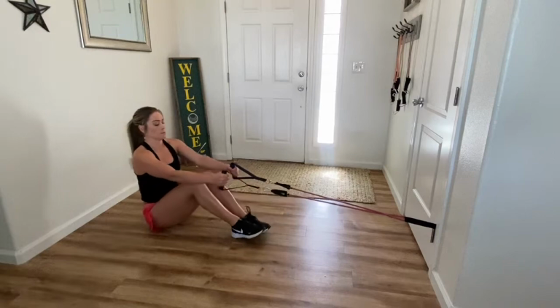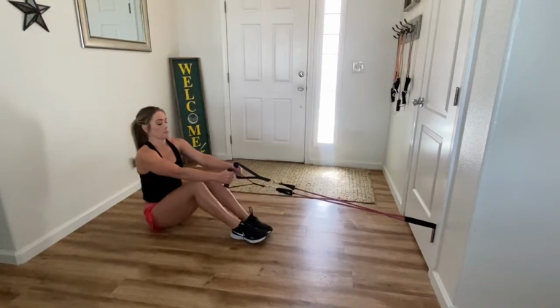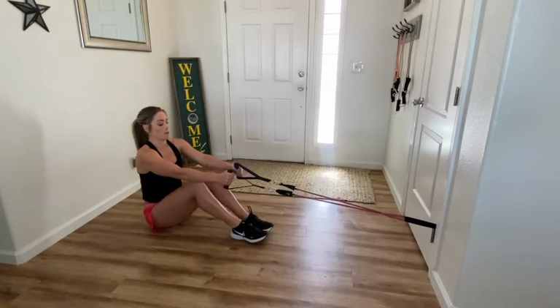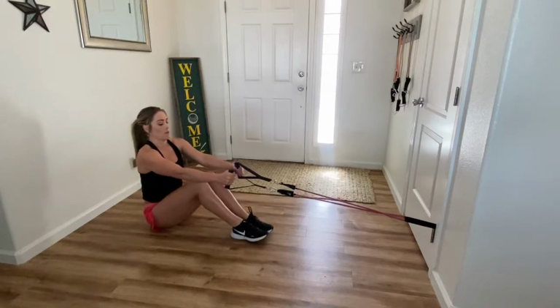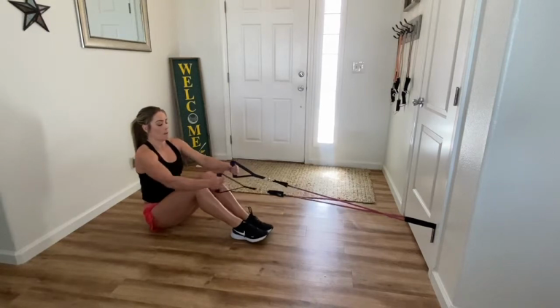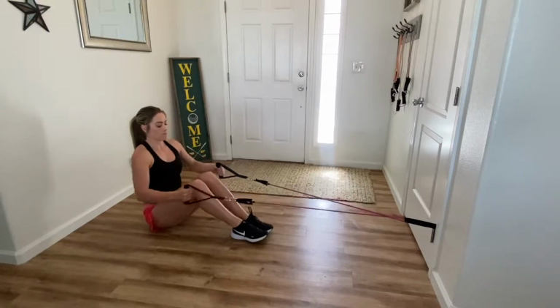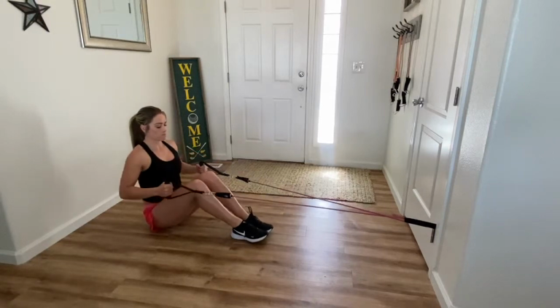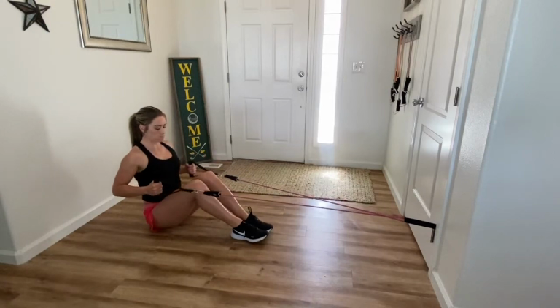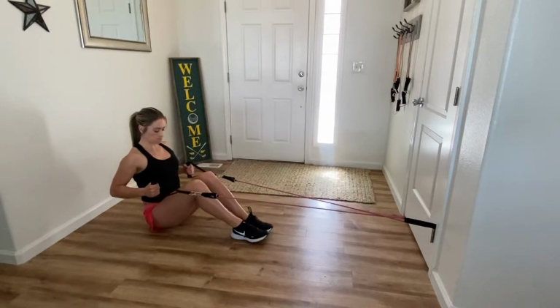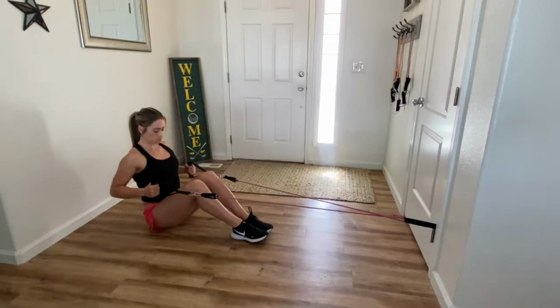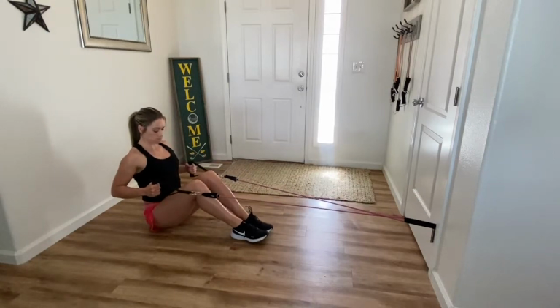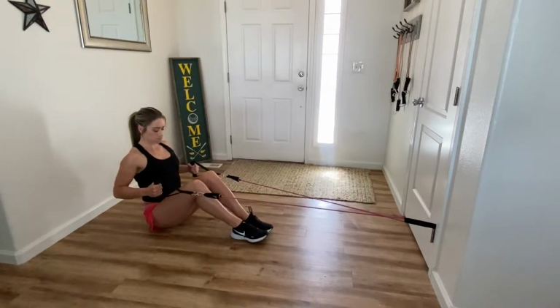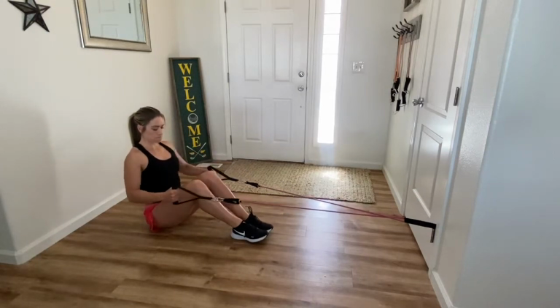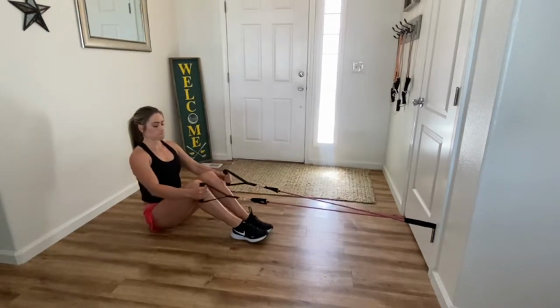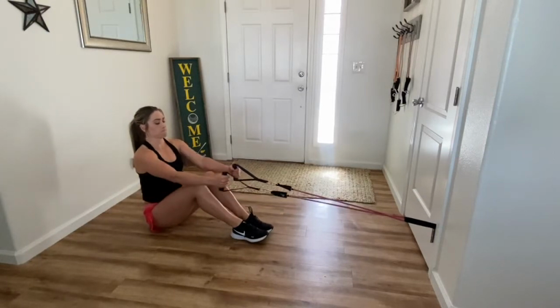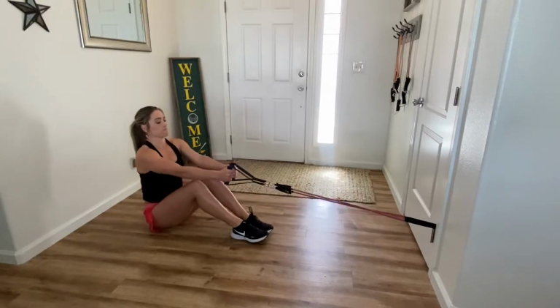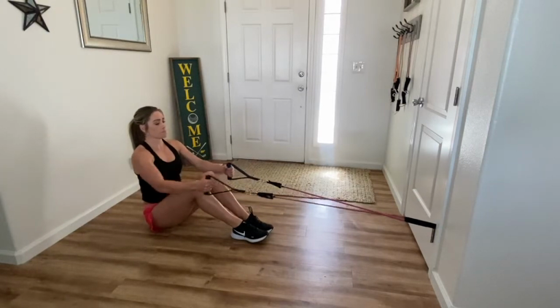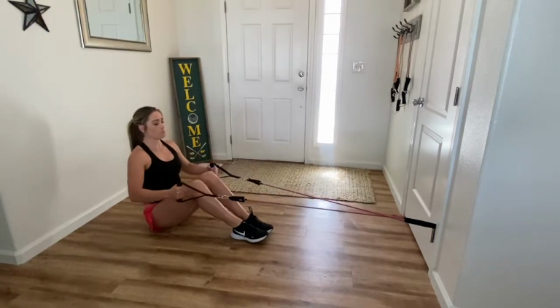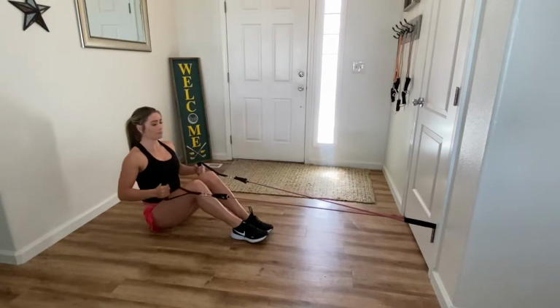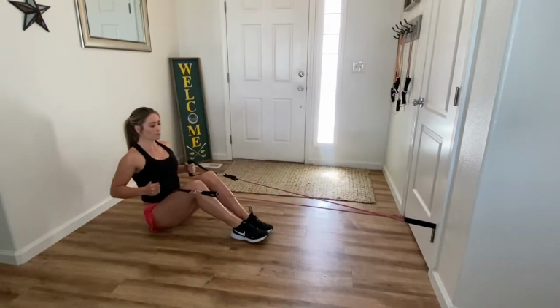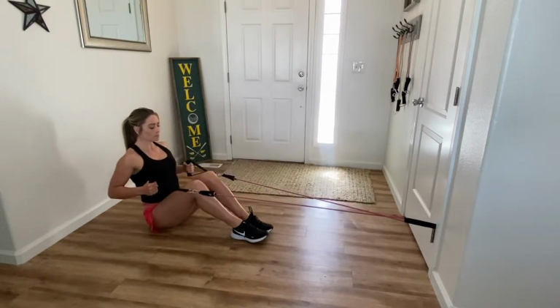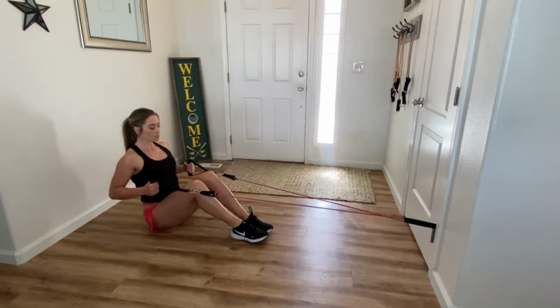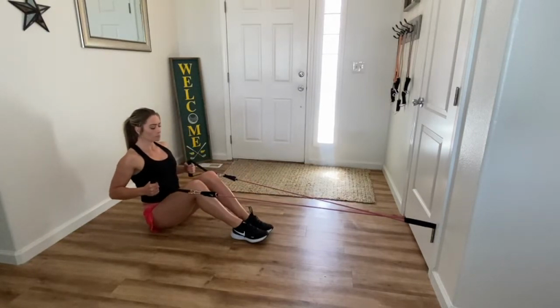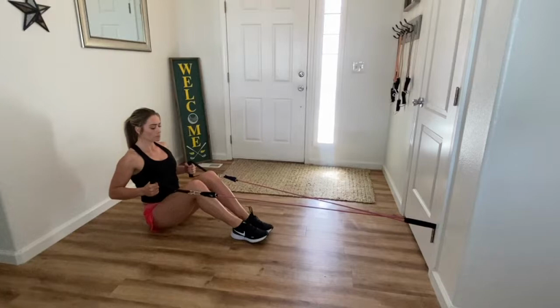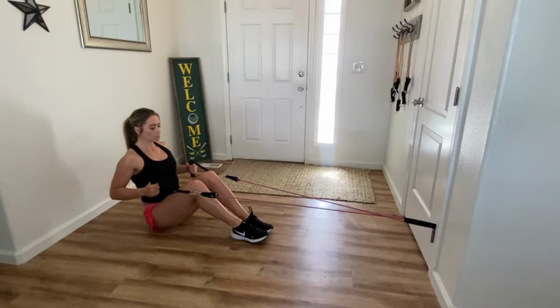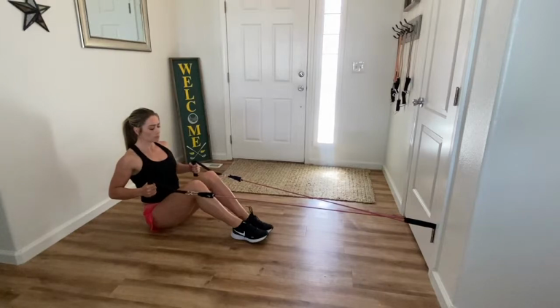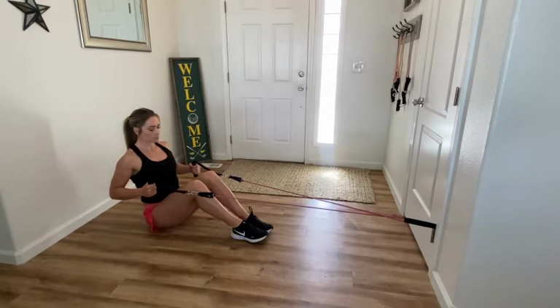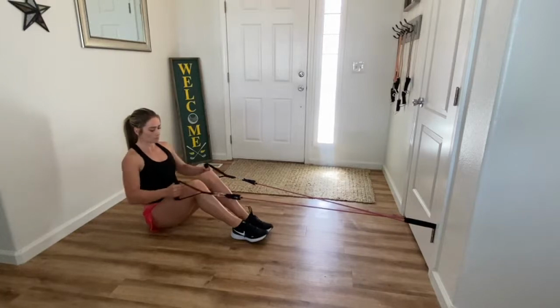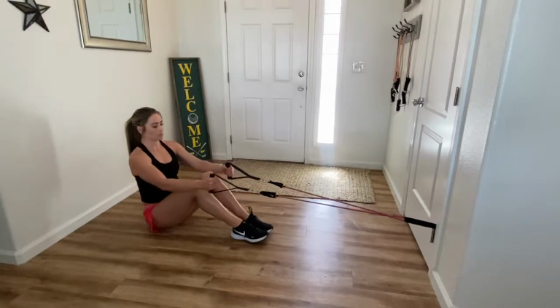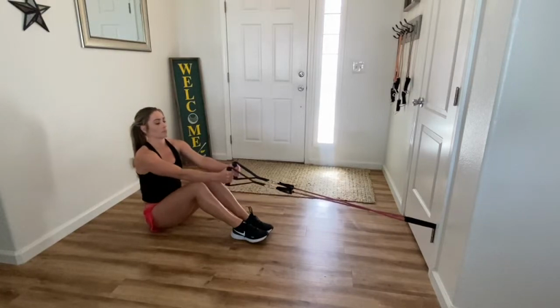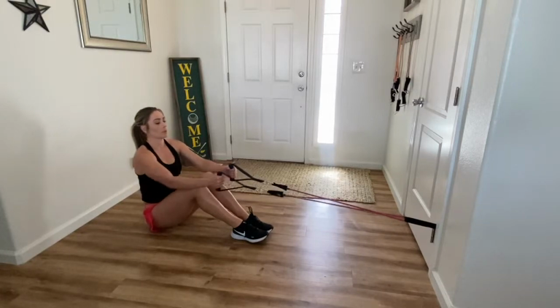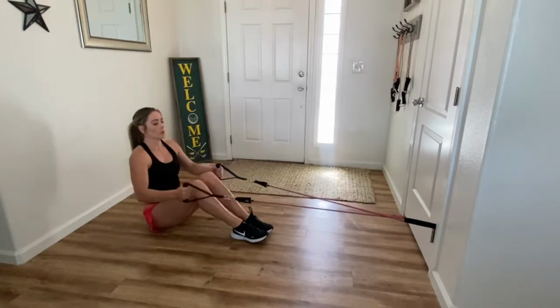Also, if you're feeling a pull in your lower back or your hamstrings, go ahead and bend your legs like this. That will alleviate some of that tension that you feel in your lower half.